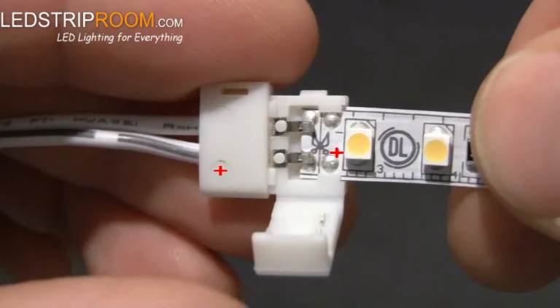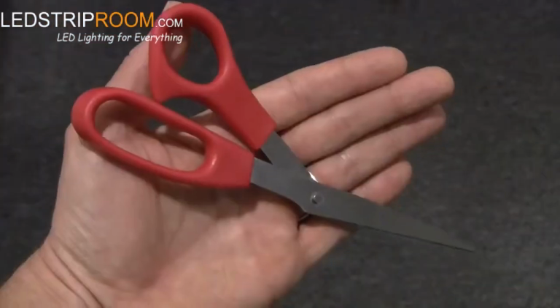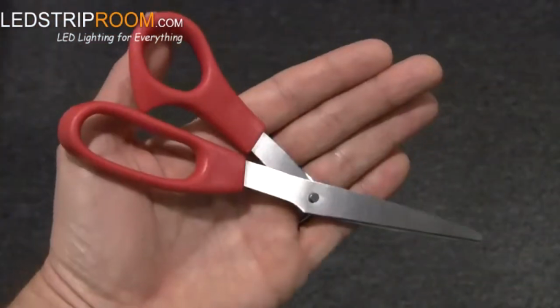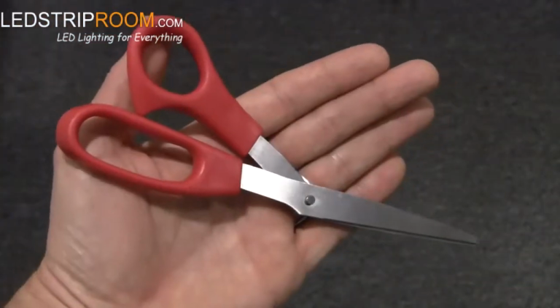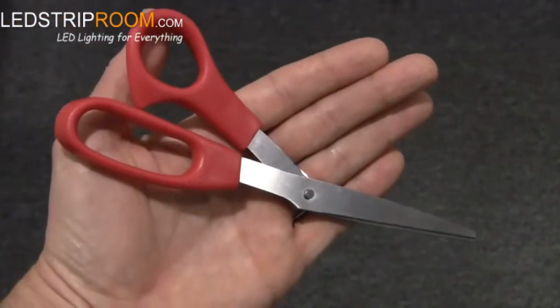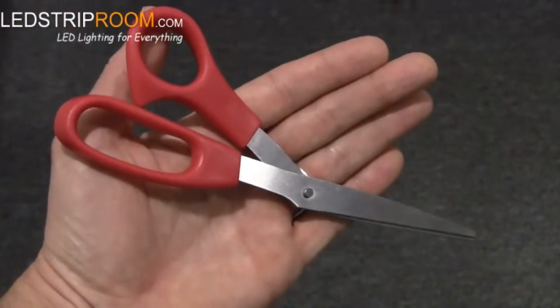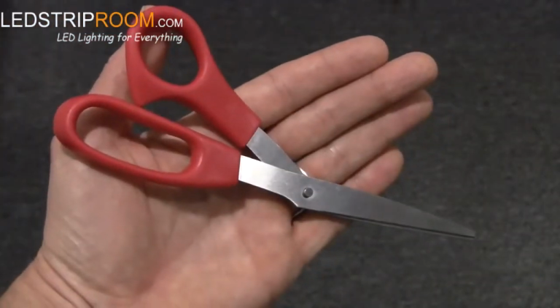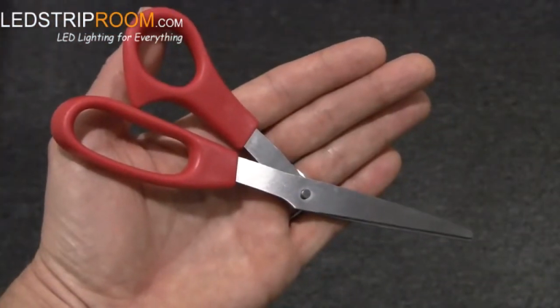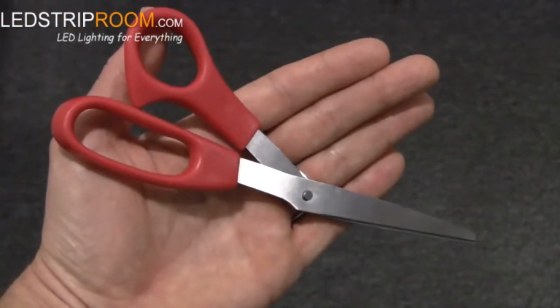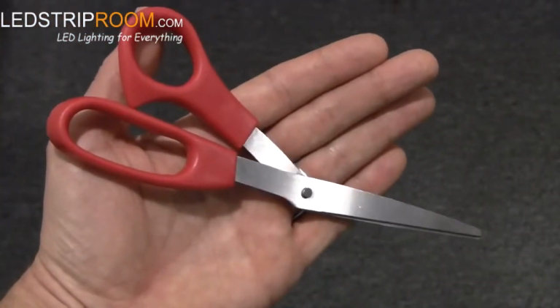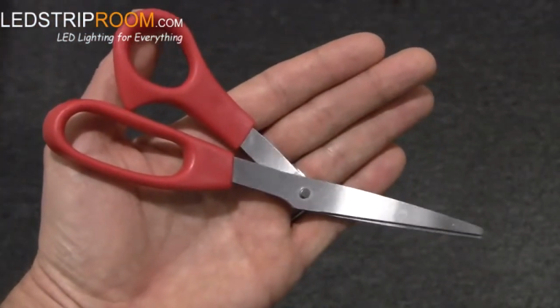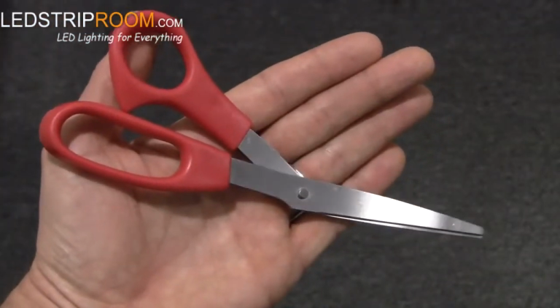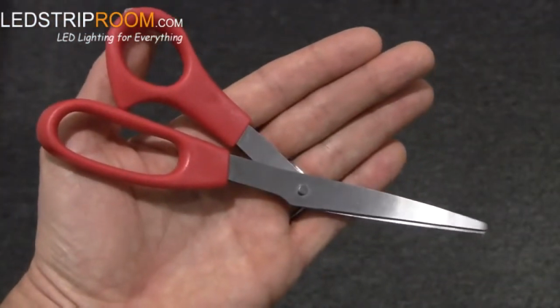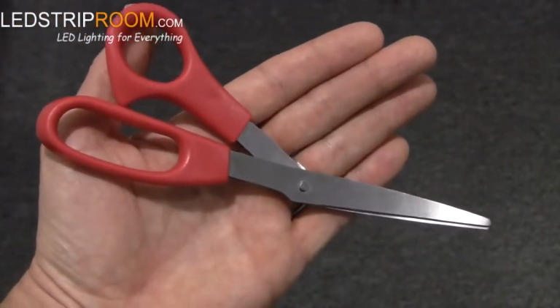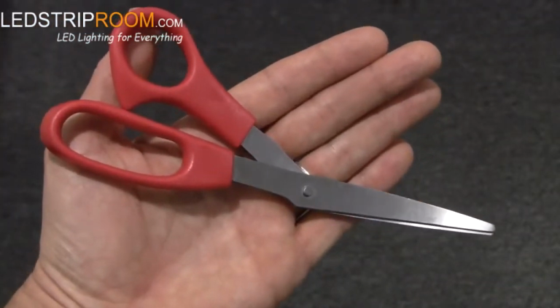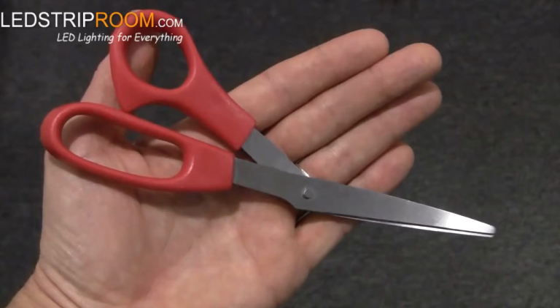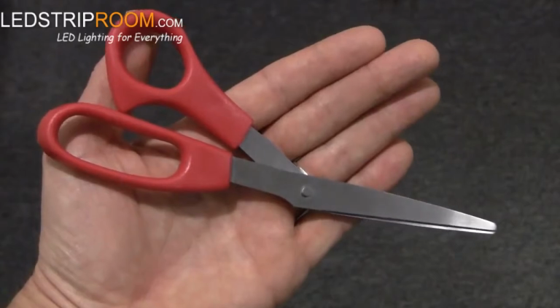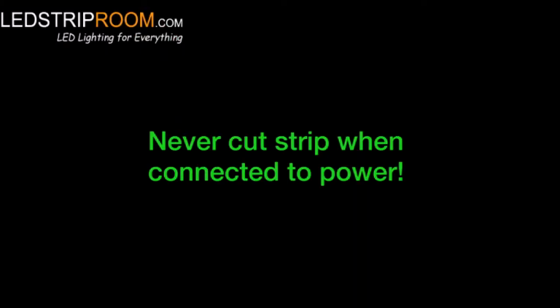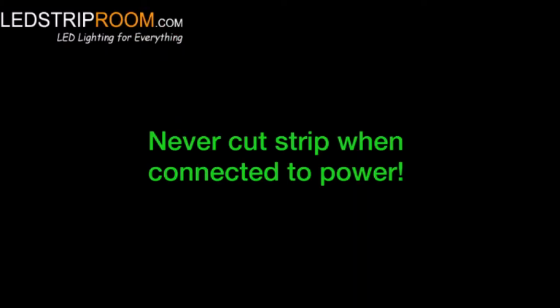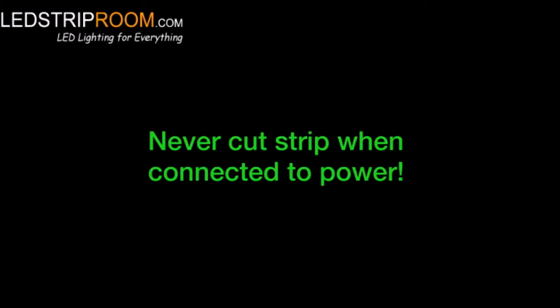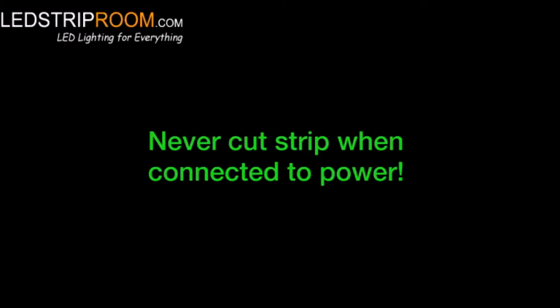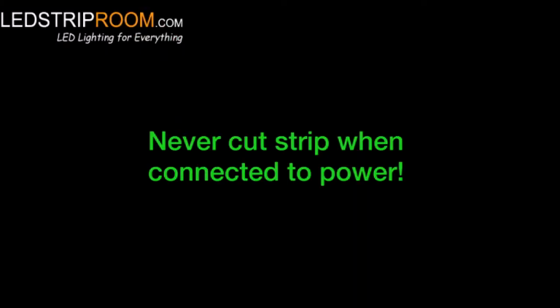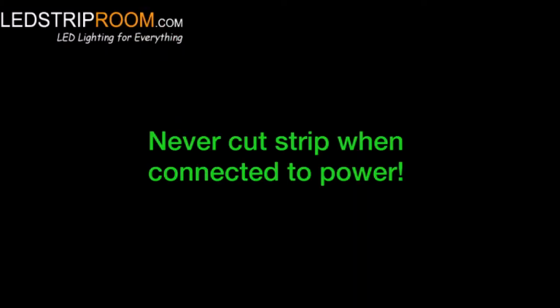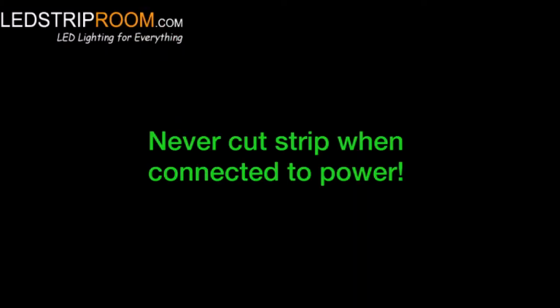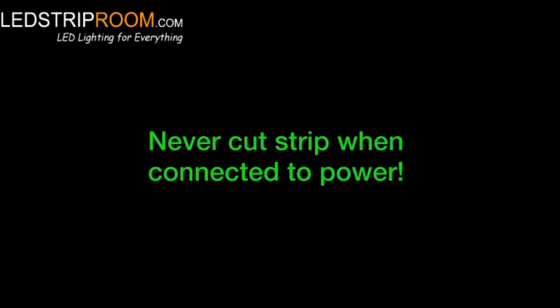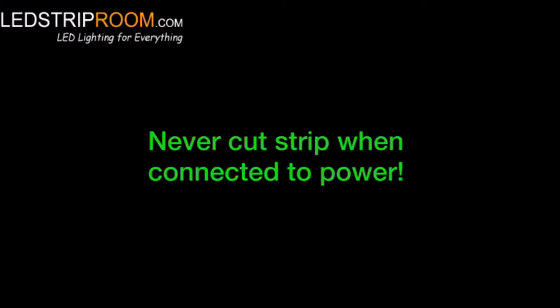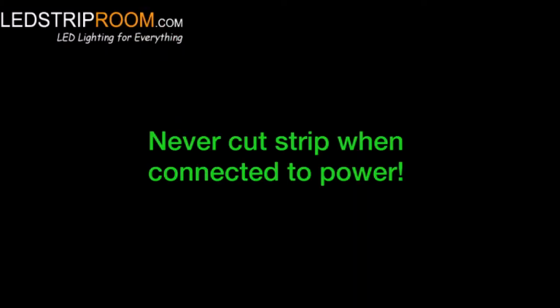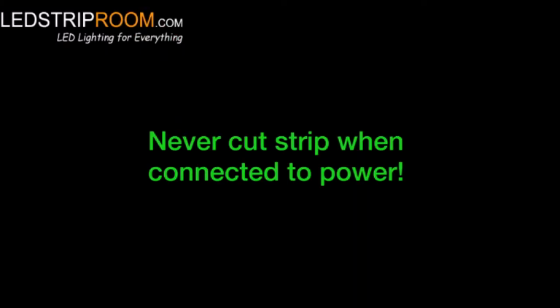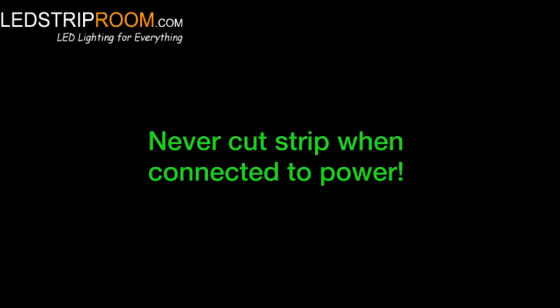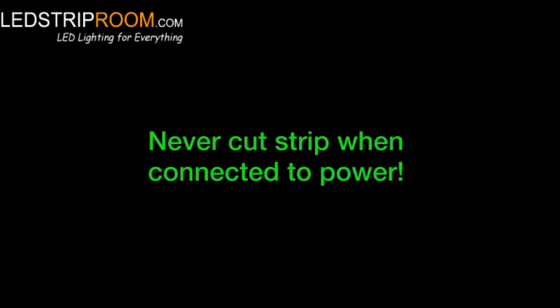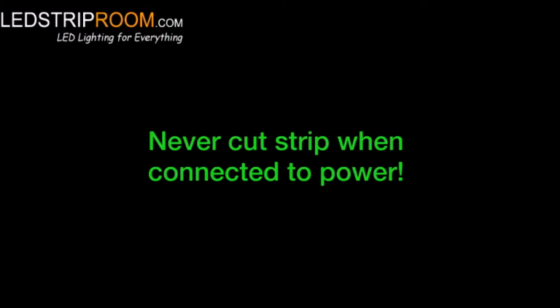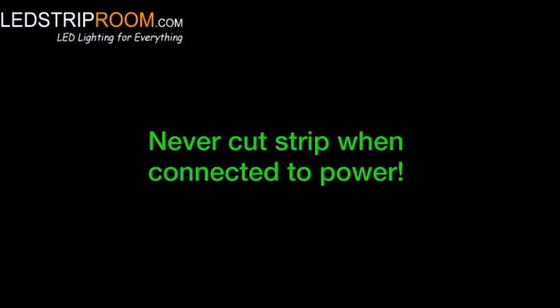Before connecting the strip, cut it to the length you need with some scissors. Never cut a strip light when connected to a power supply.